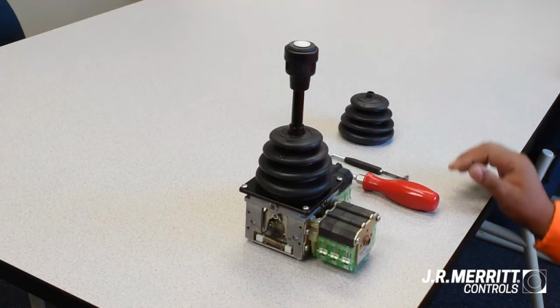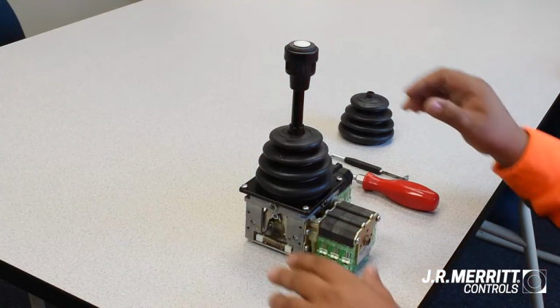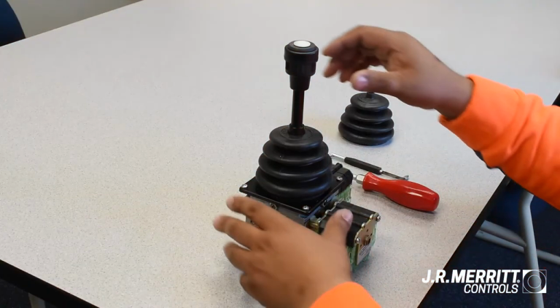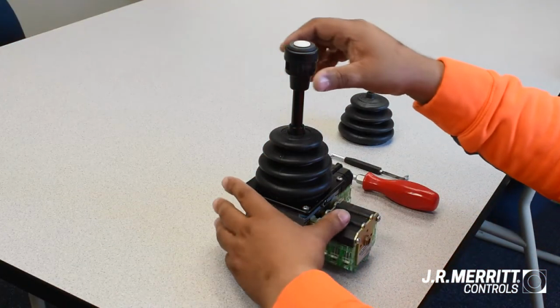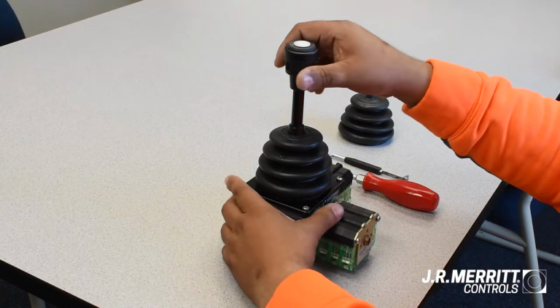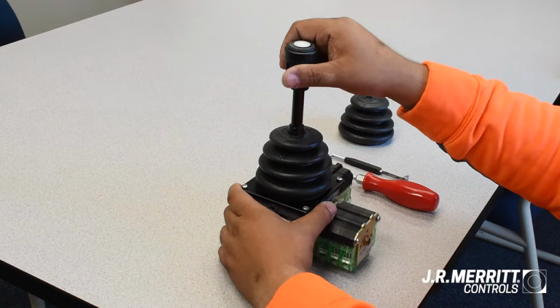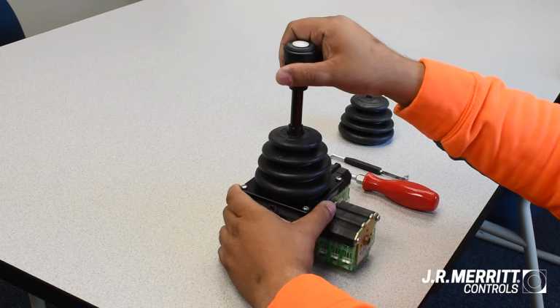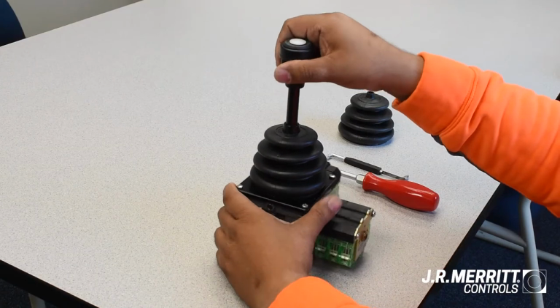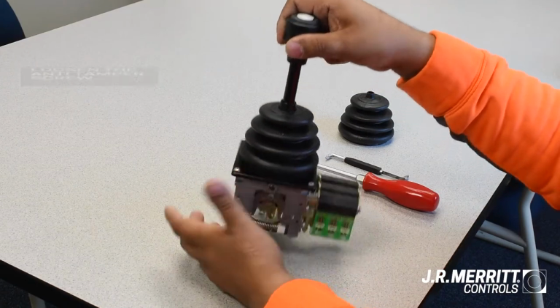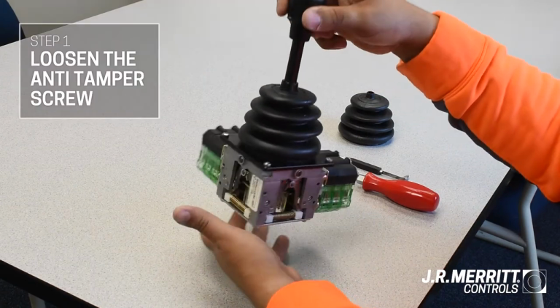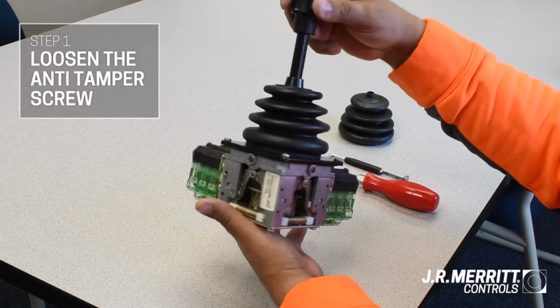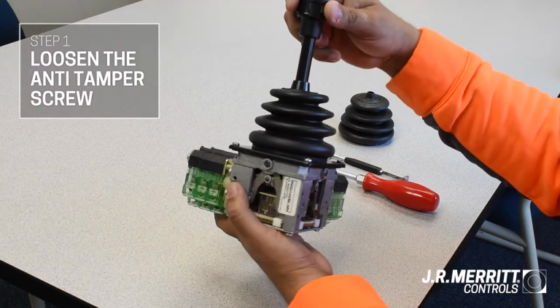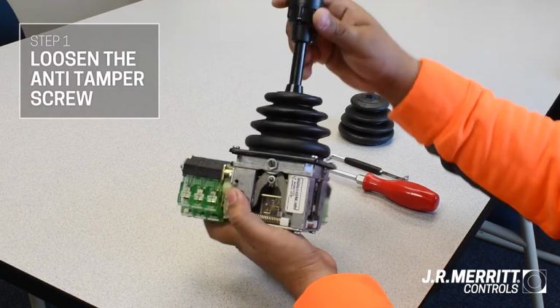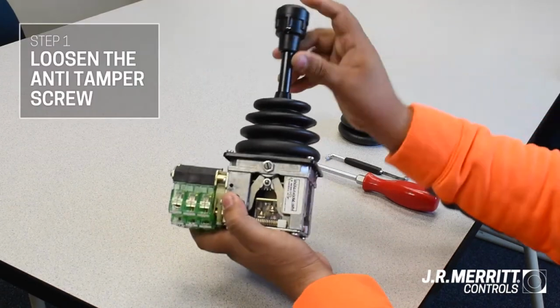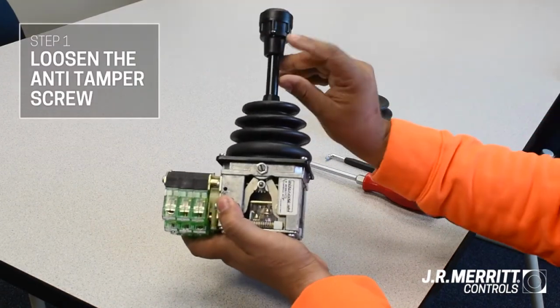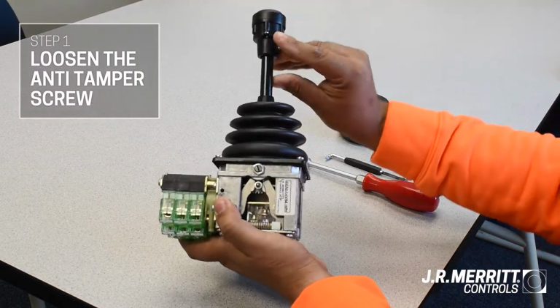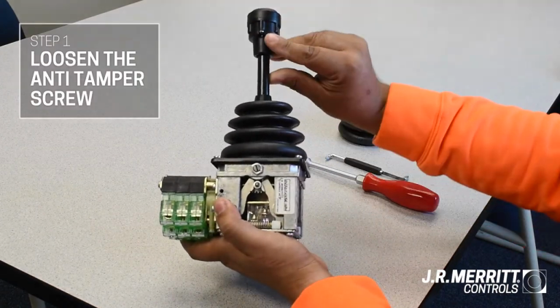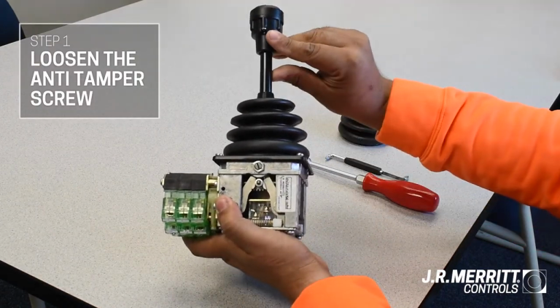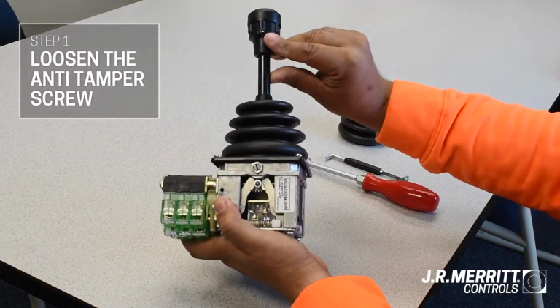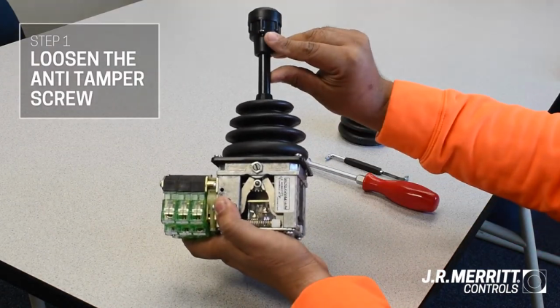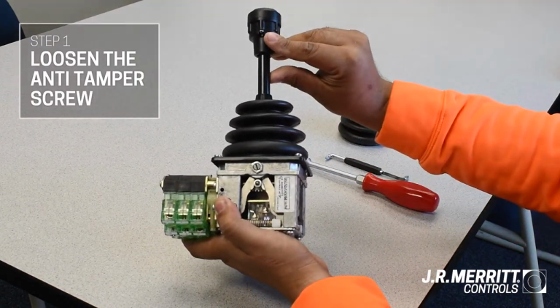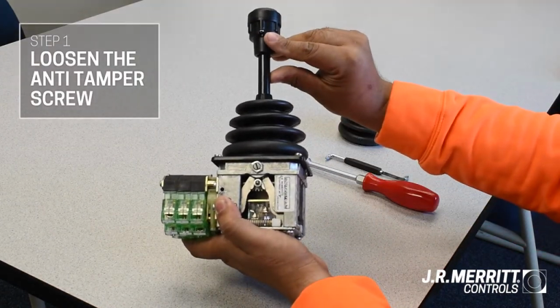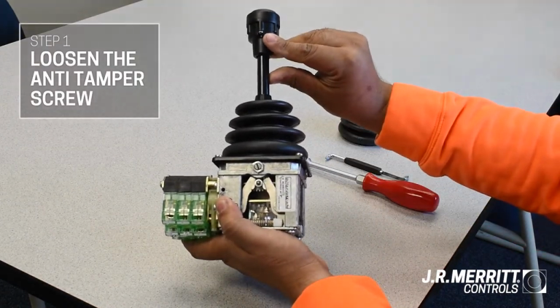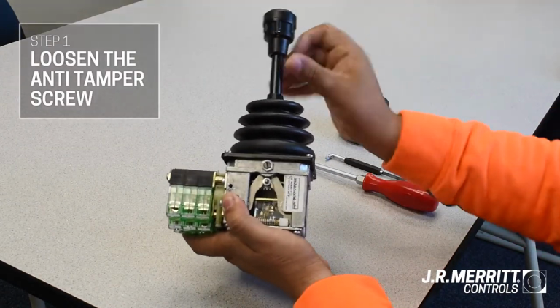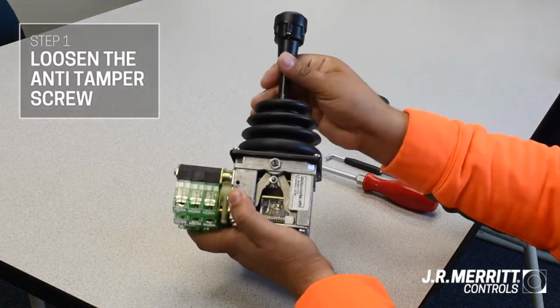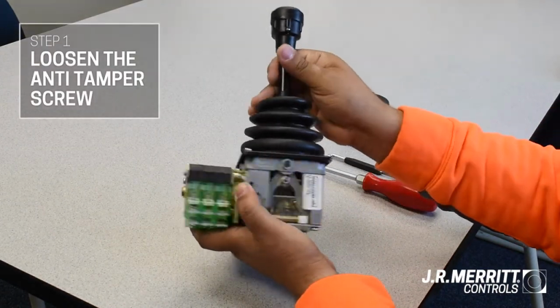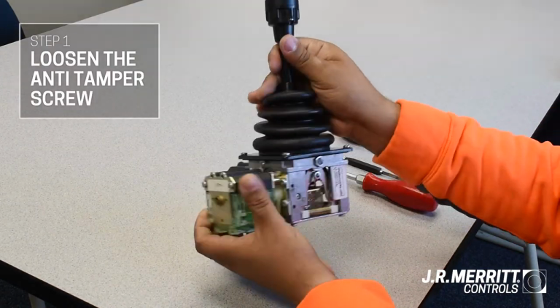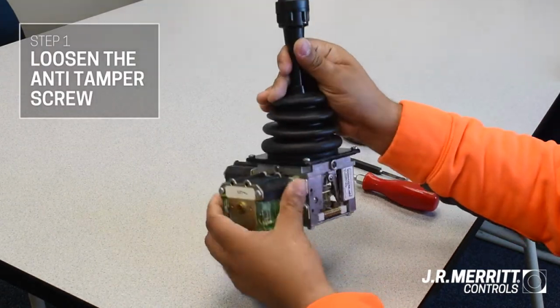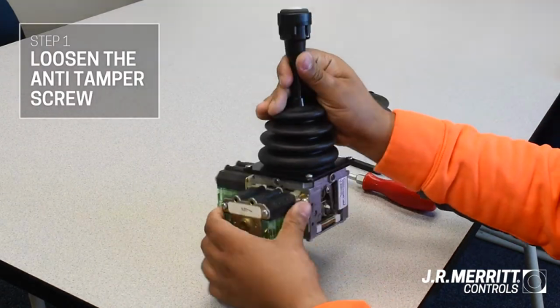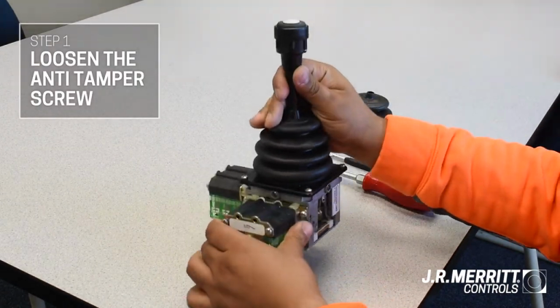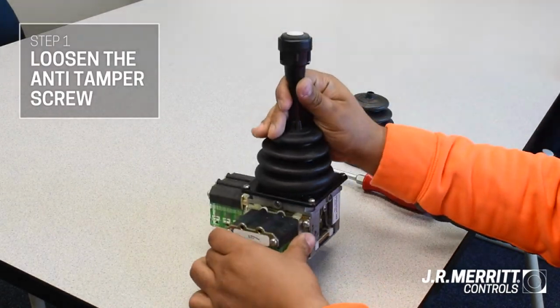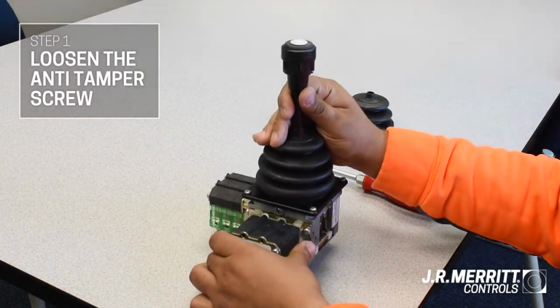First, you'll need to loosen the anti-tamper screw, located right here, using an offset Phillips head screwdriver.